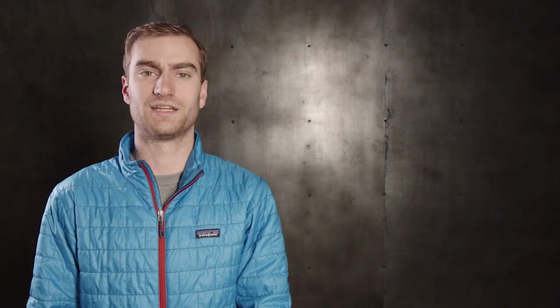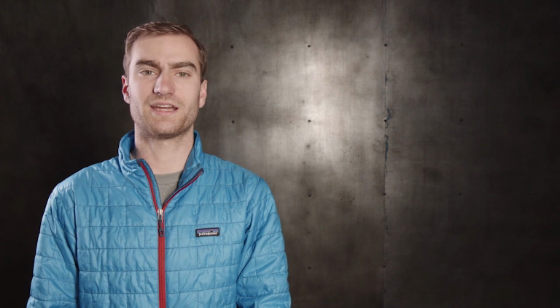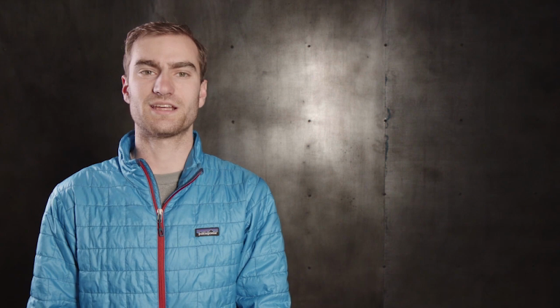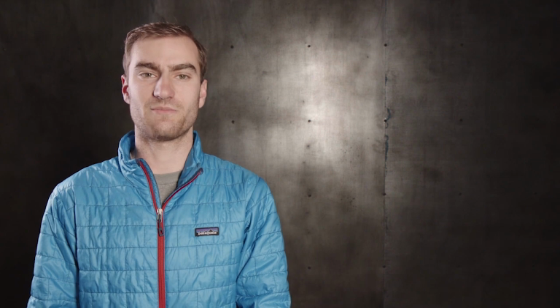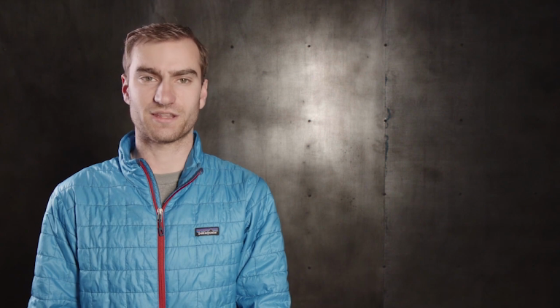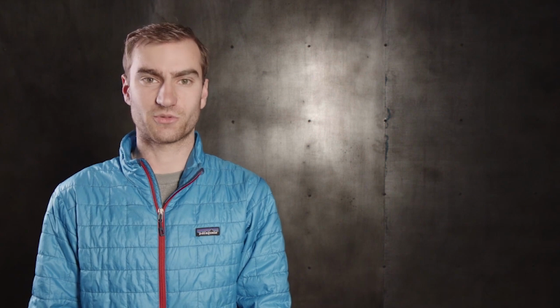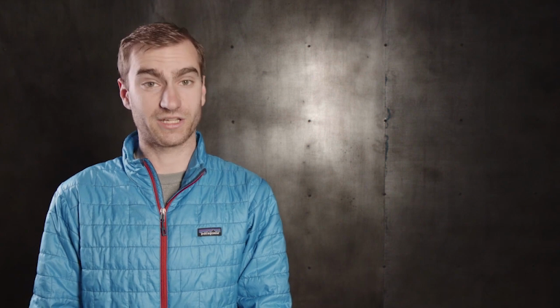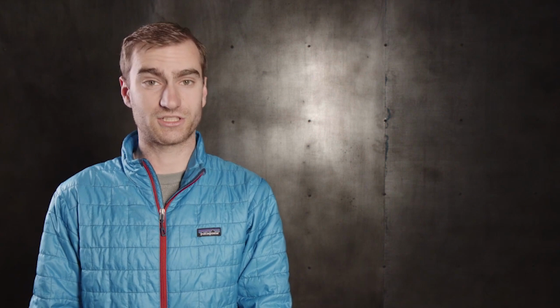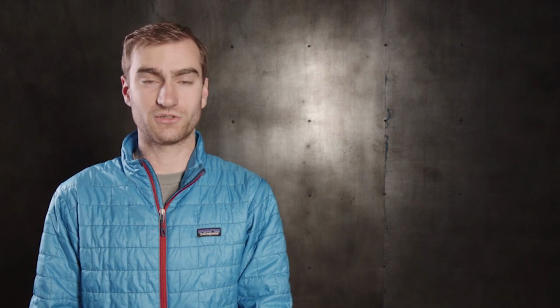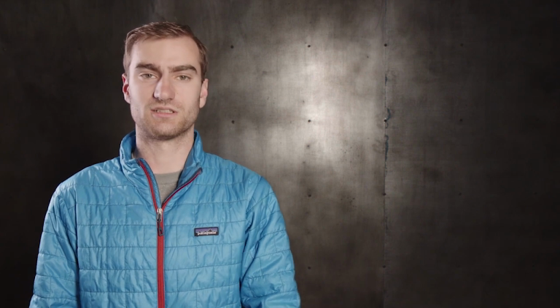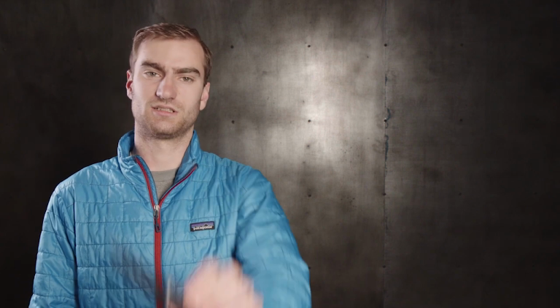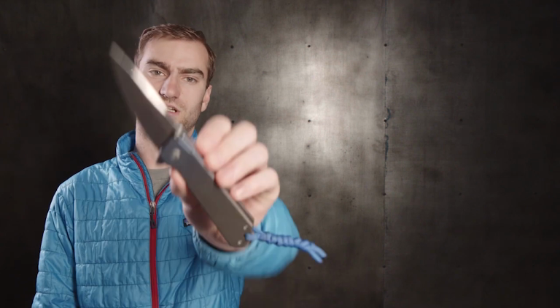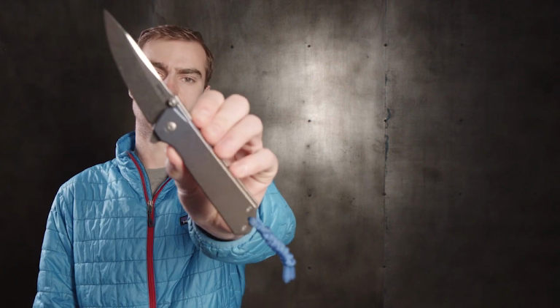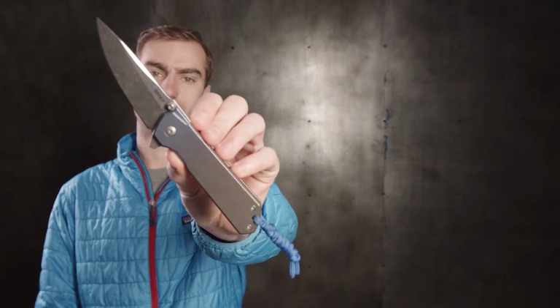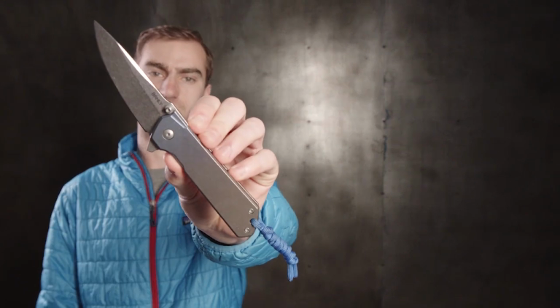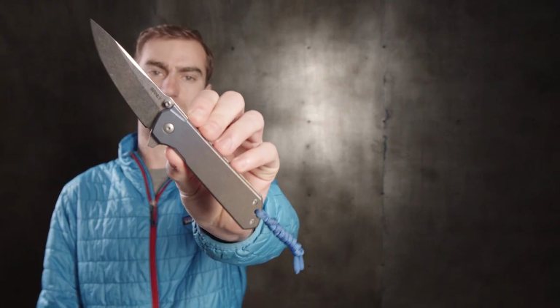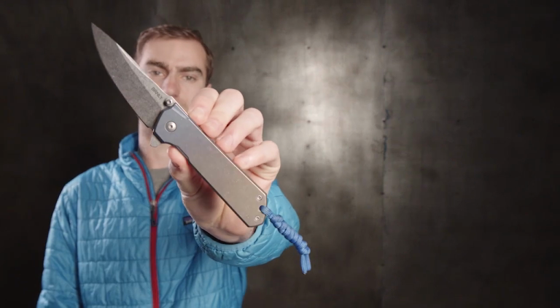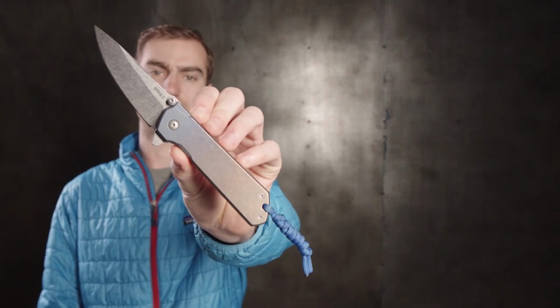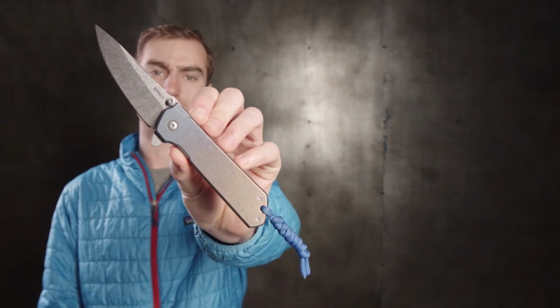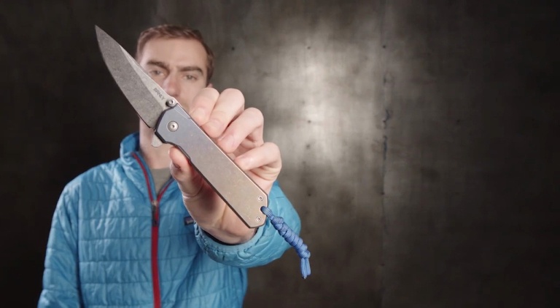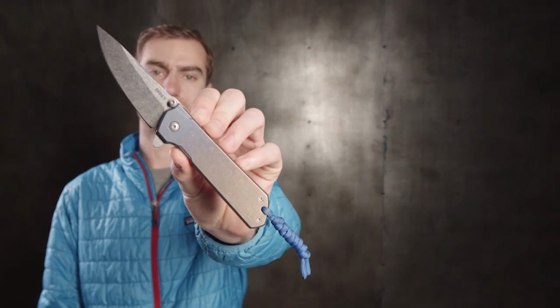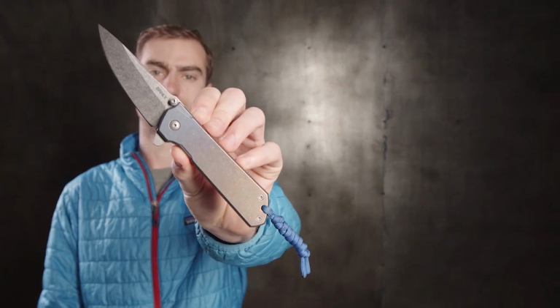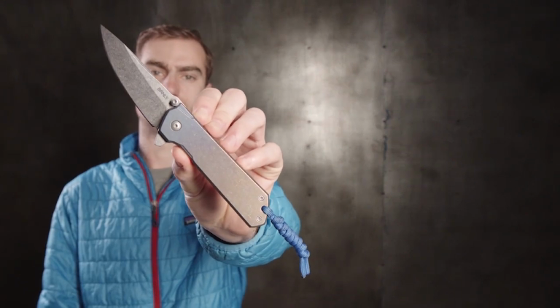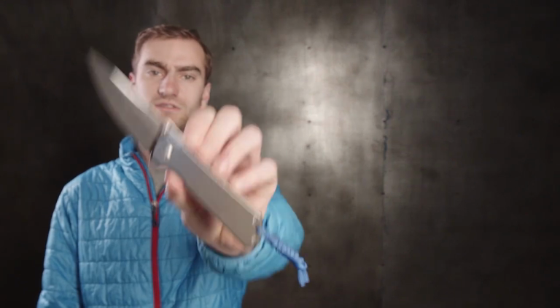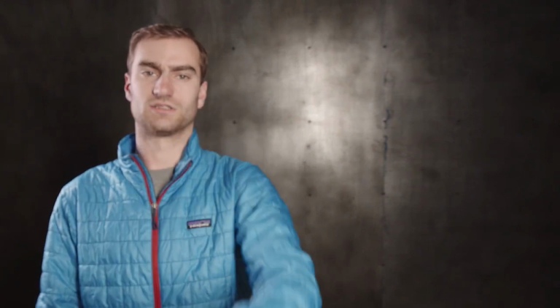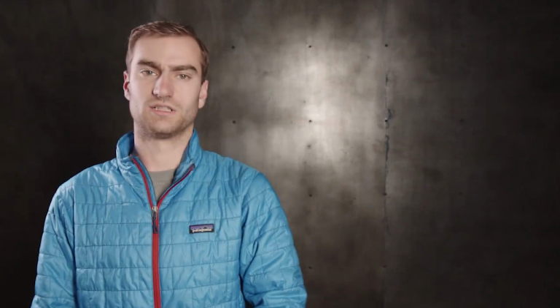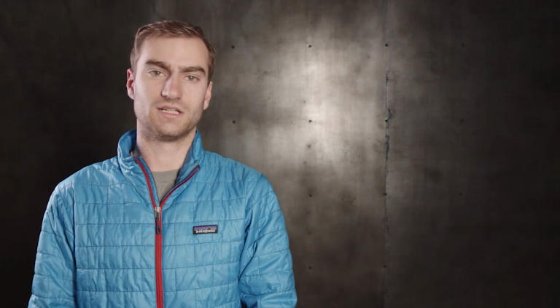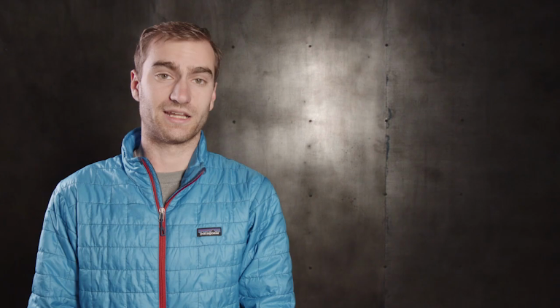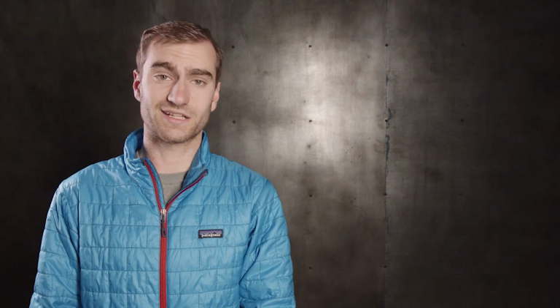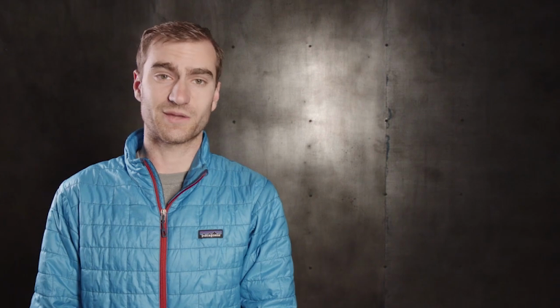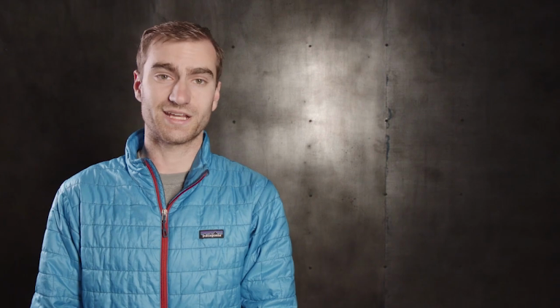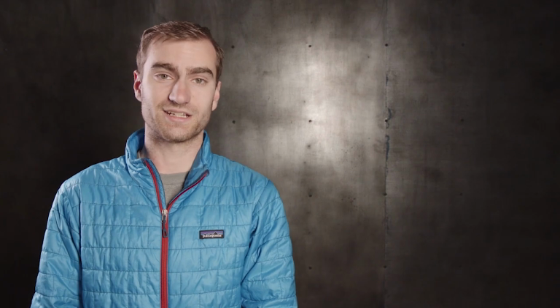Hey guys, I'm Matthew with Blade HQ. This is my Burnley Key Home, and I like to cut bananas.